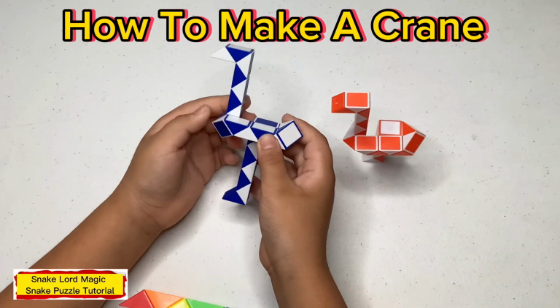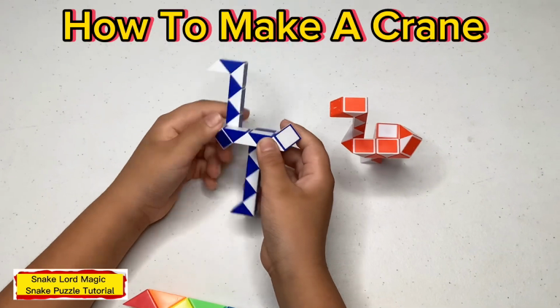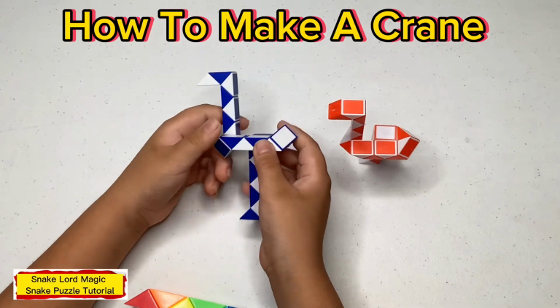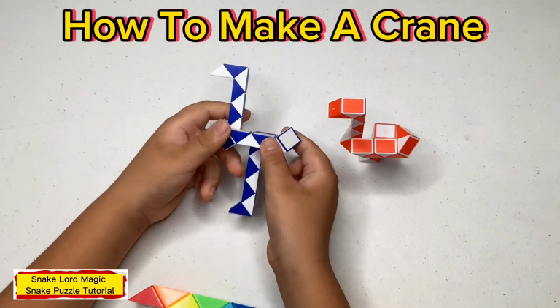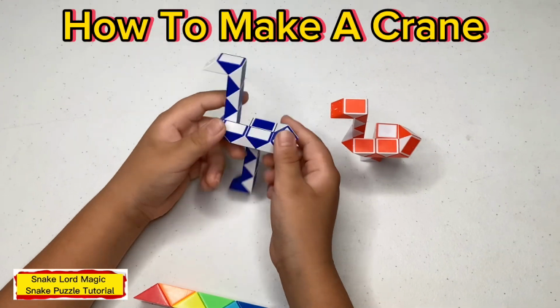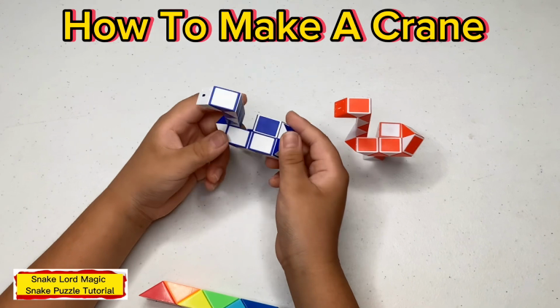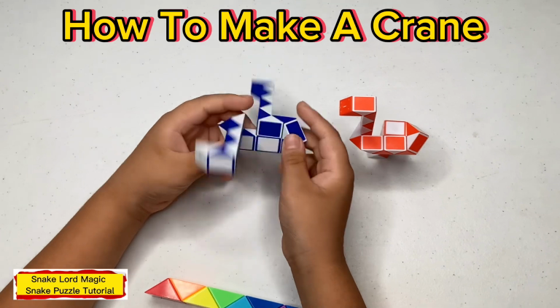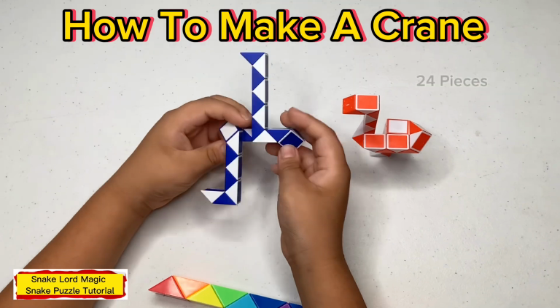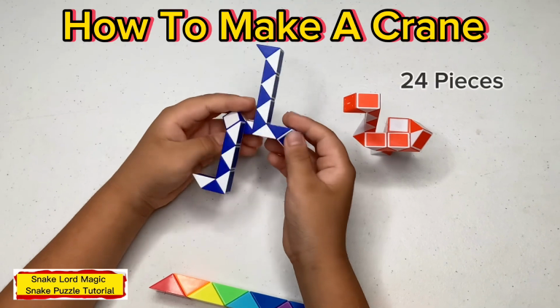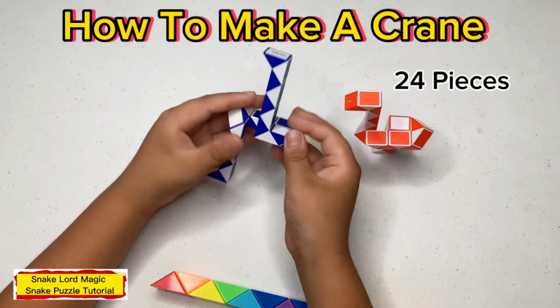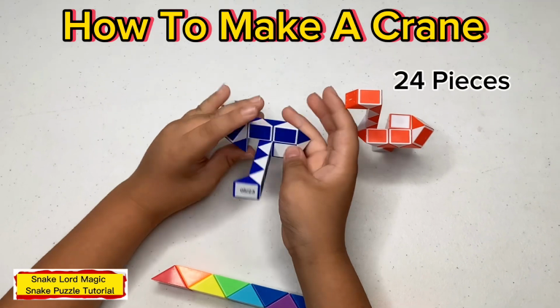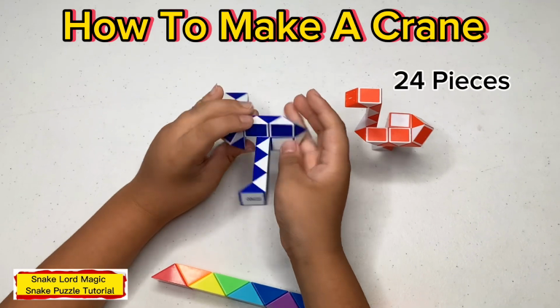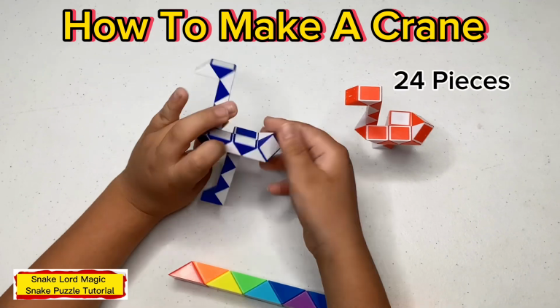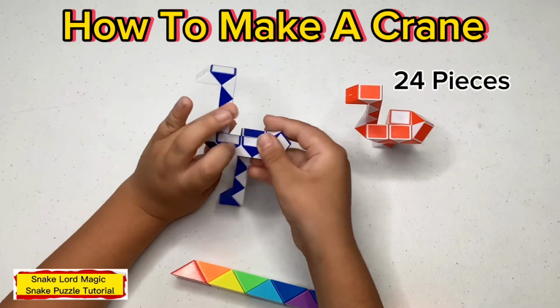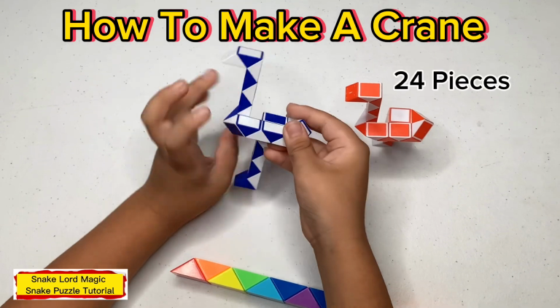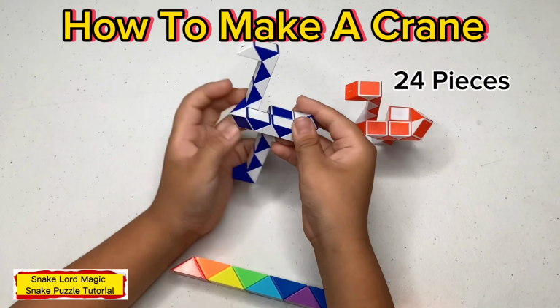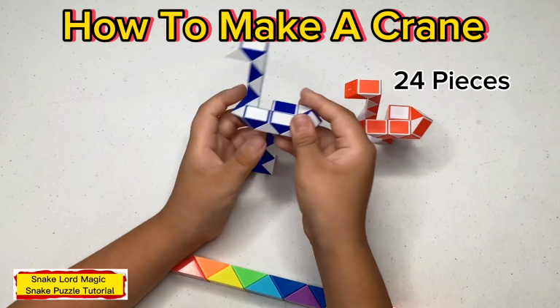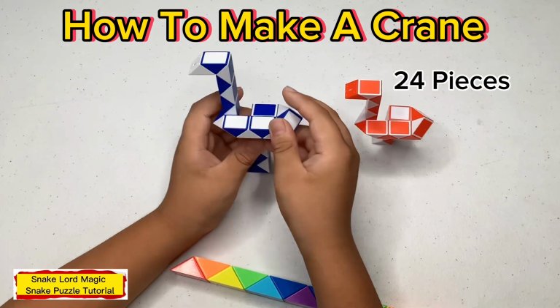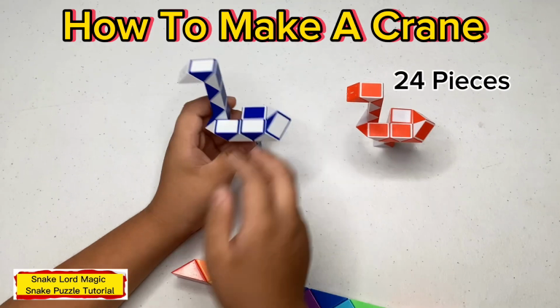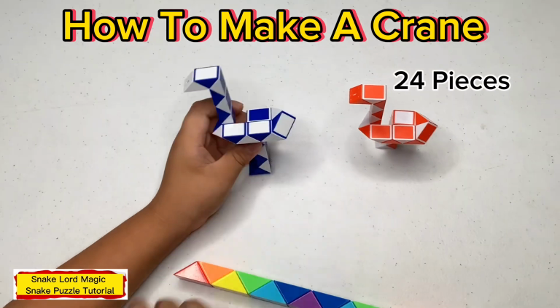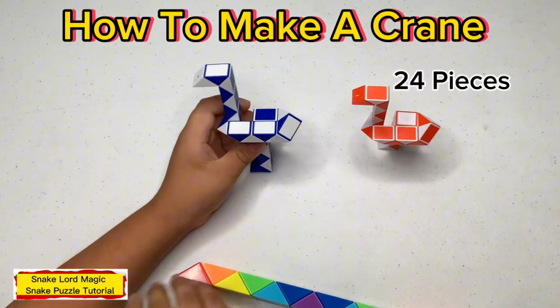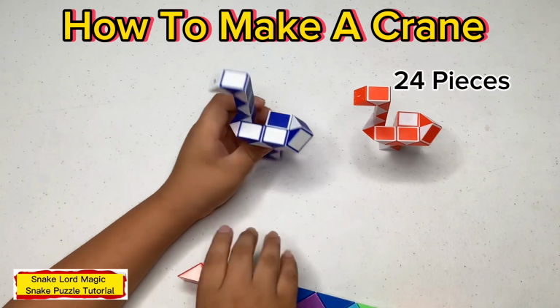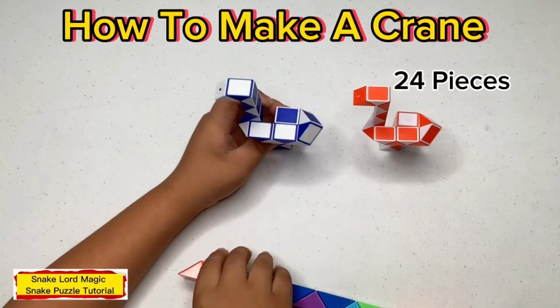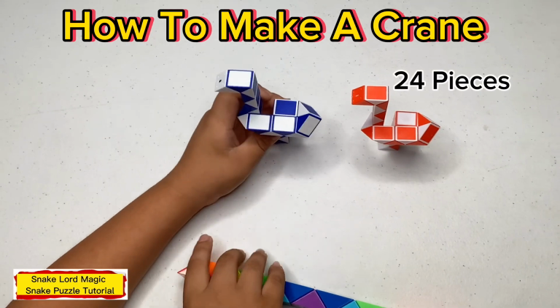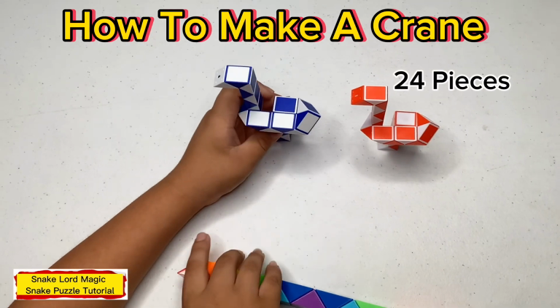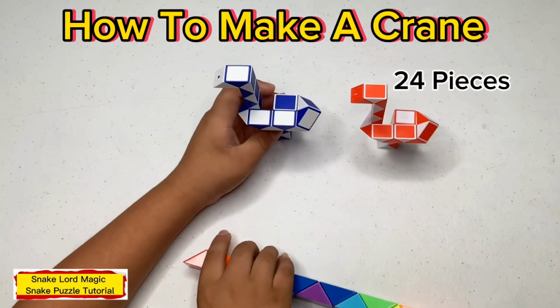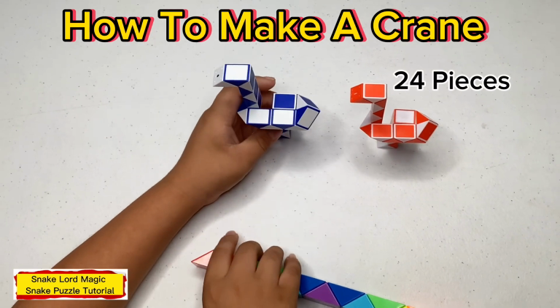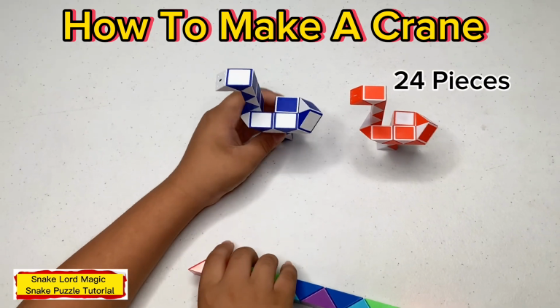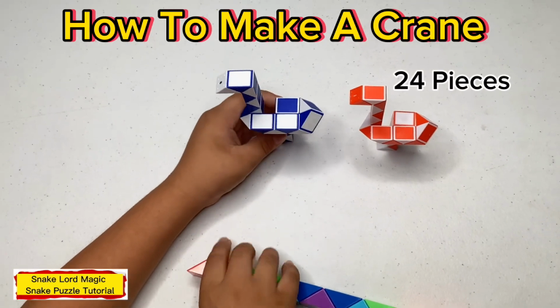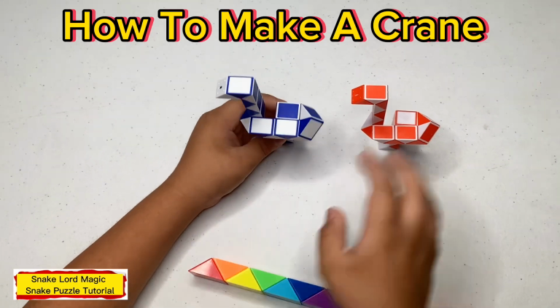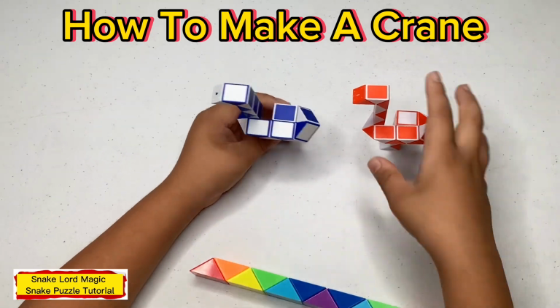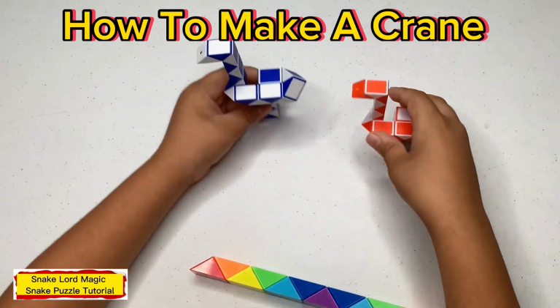Hello everyone and welcome back to my channel. Today I'm going to show you how to make a crane out of 24 pieces of magic snake puzzle. And the whole first step.